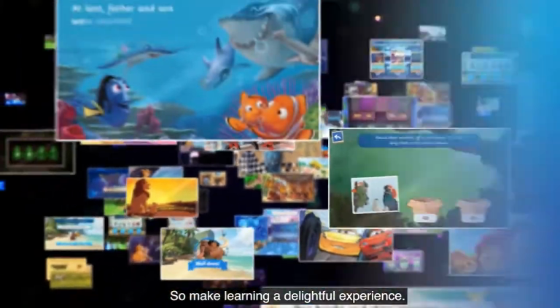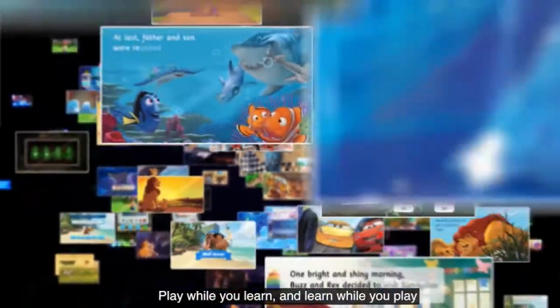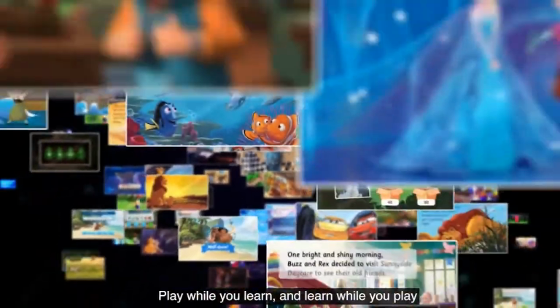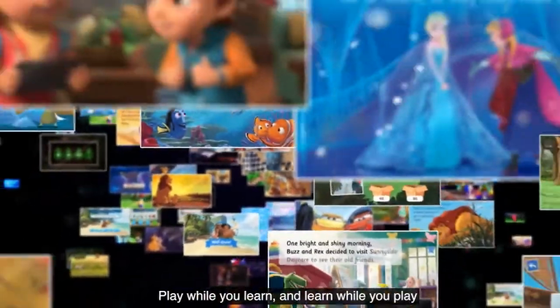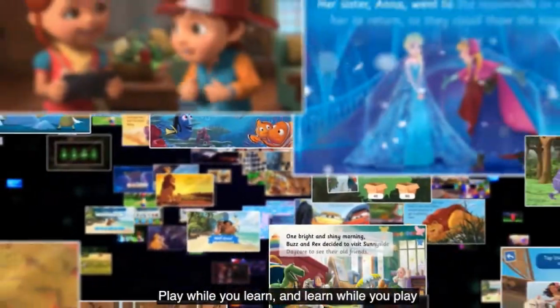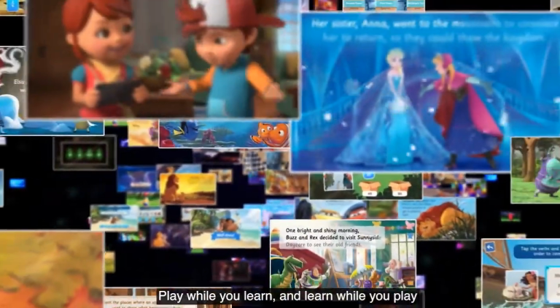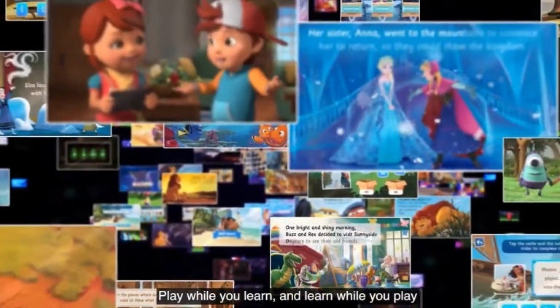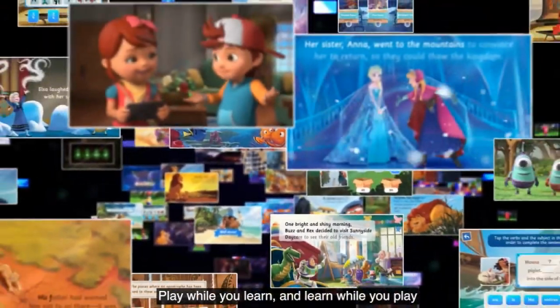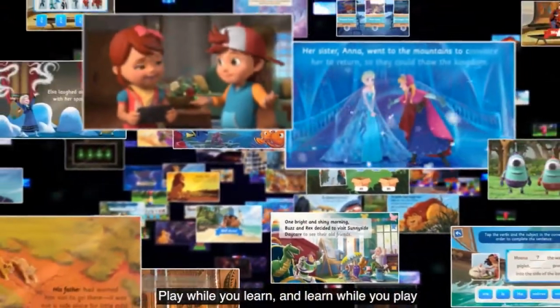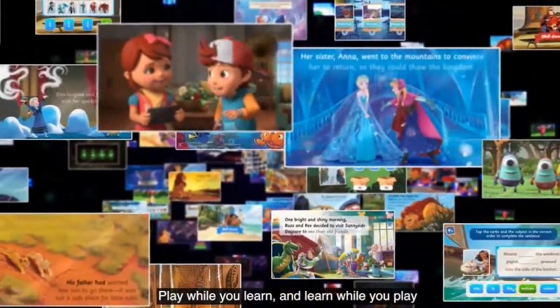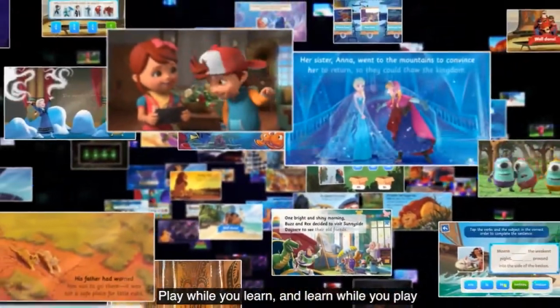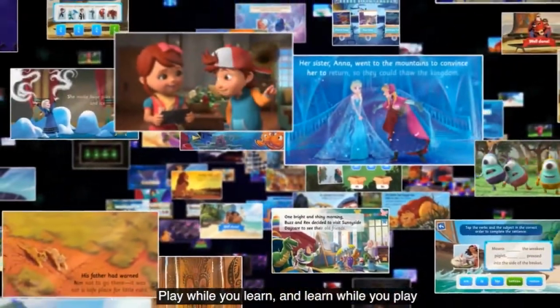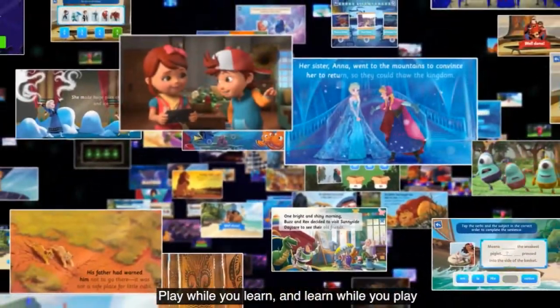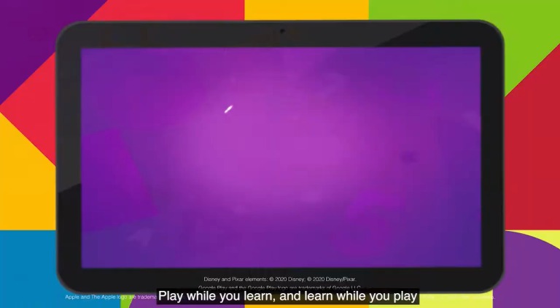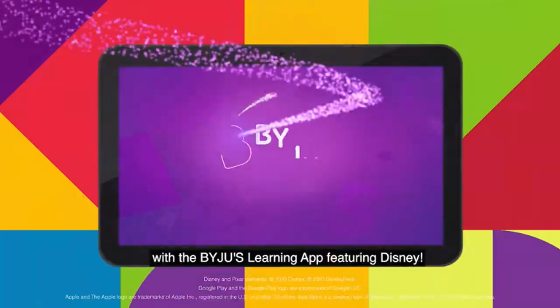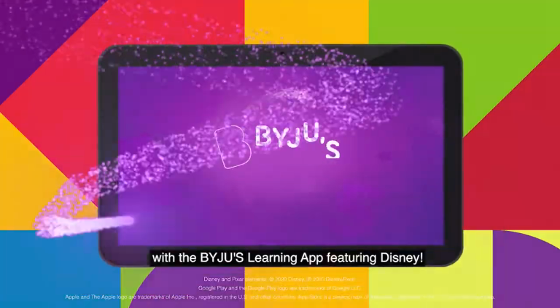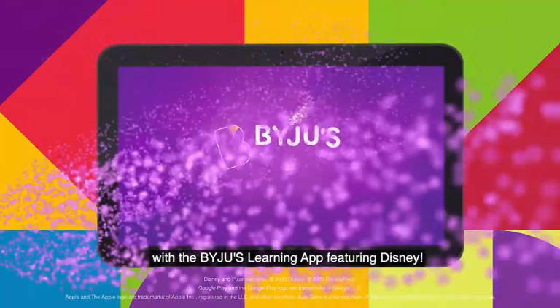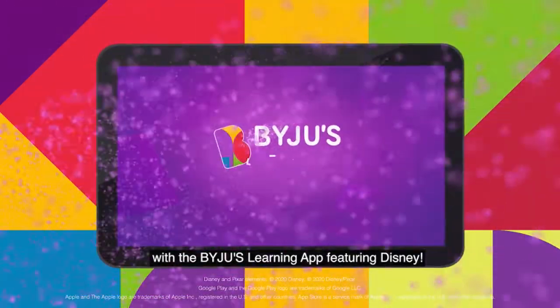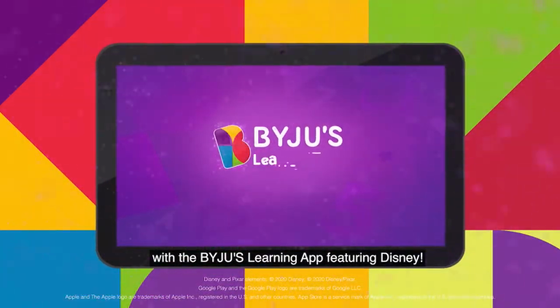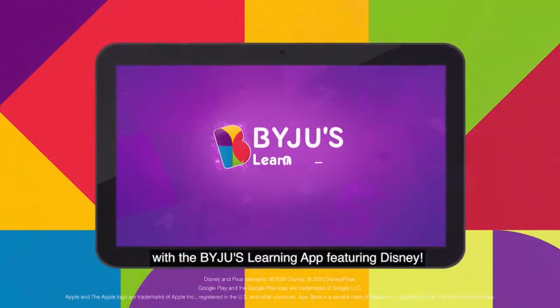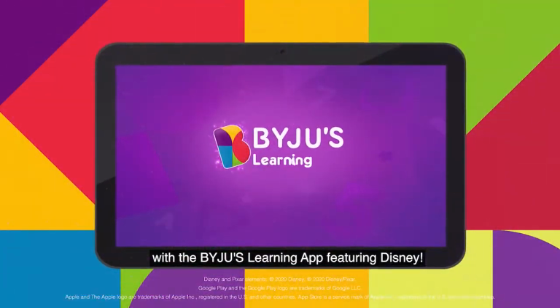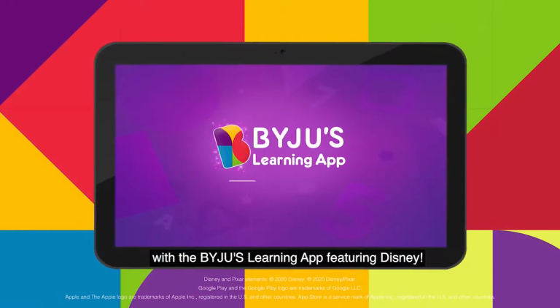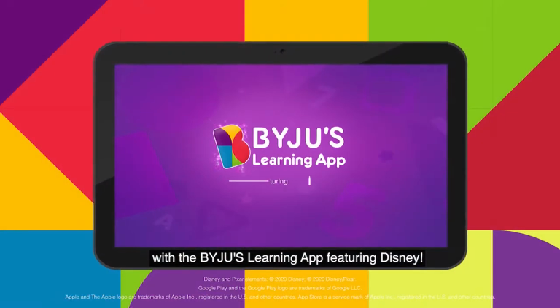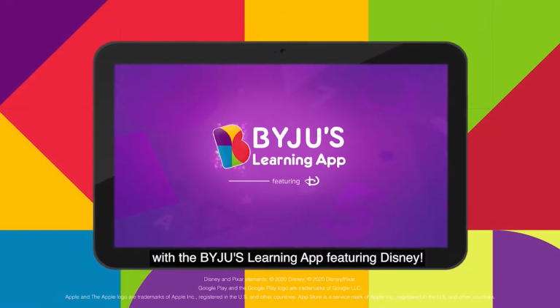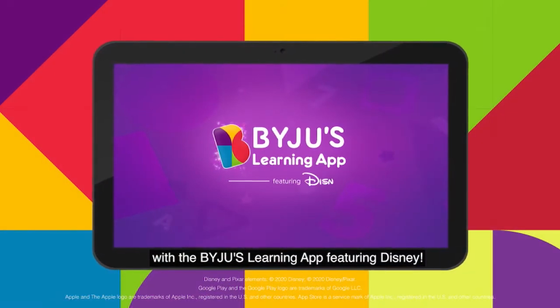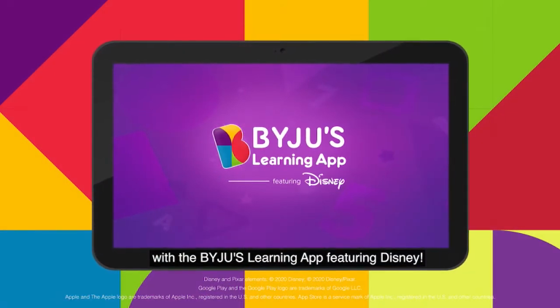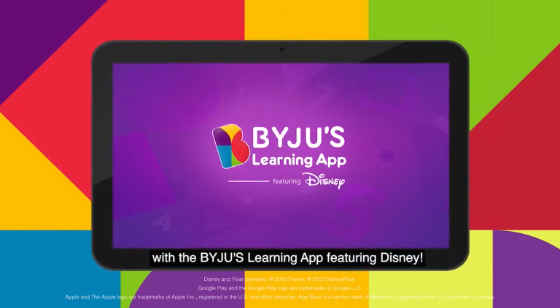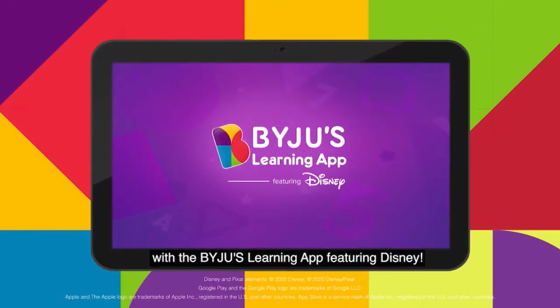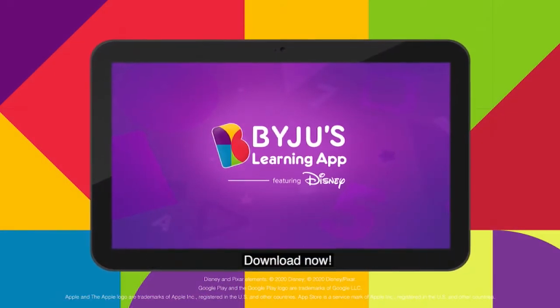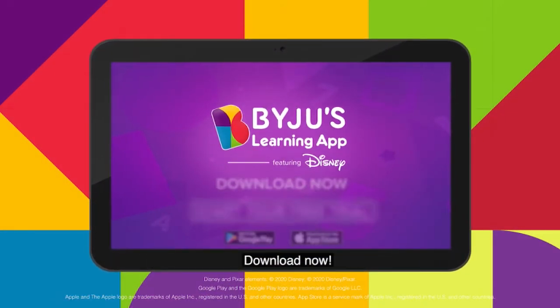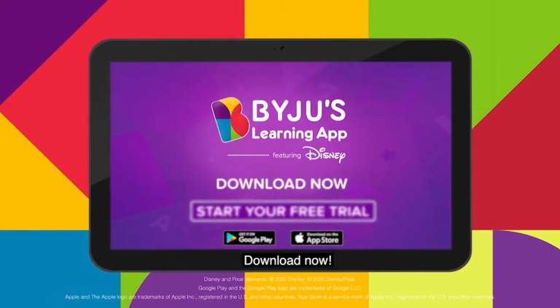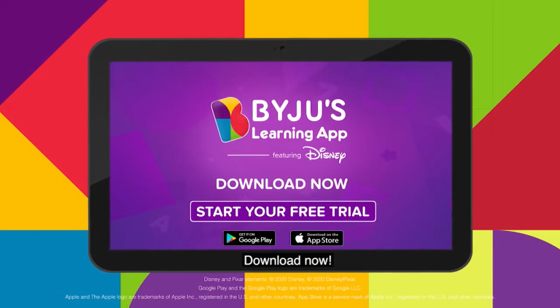So make learning a delightful experience. Play while you learn and learn while you play with the Byju's Learning App featuring Disney. Download now!